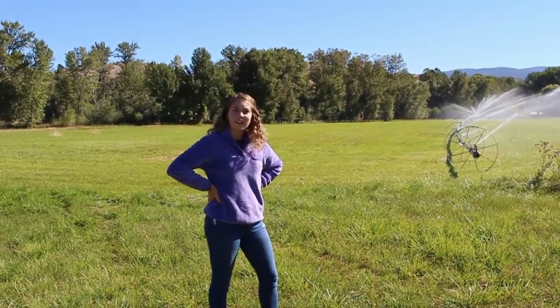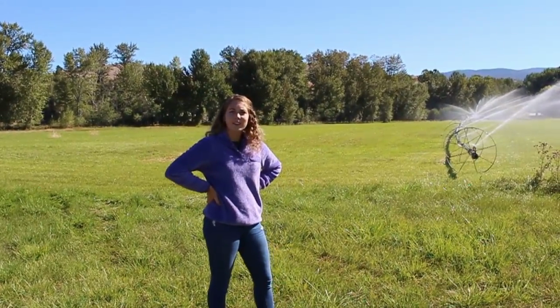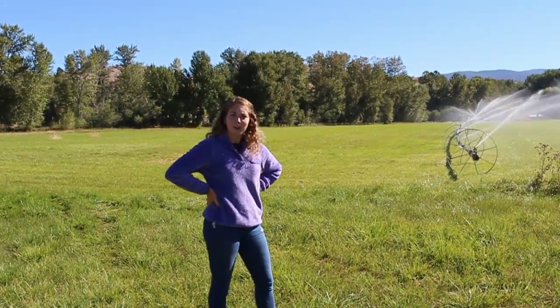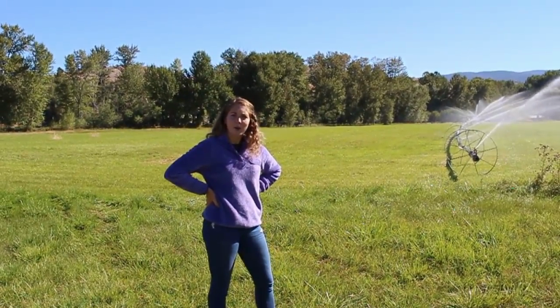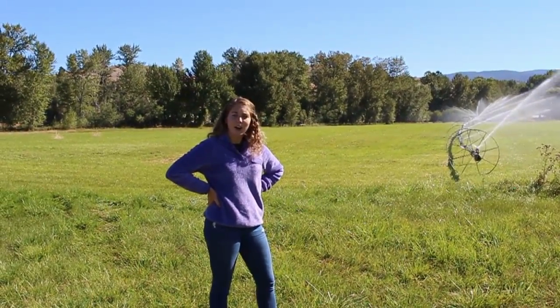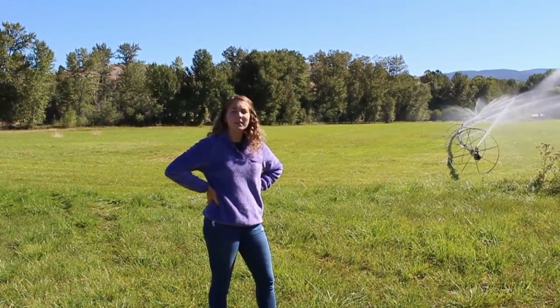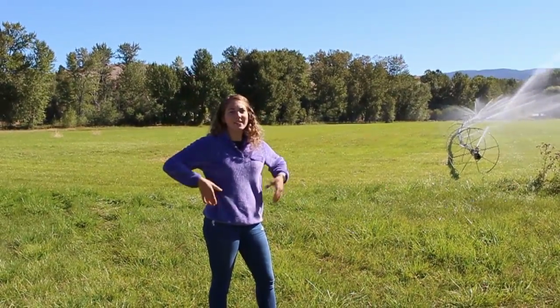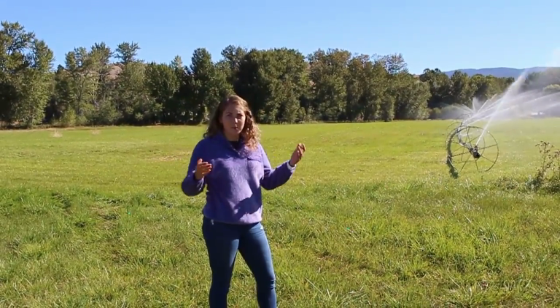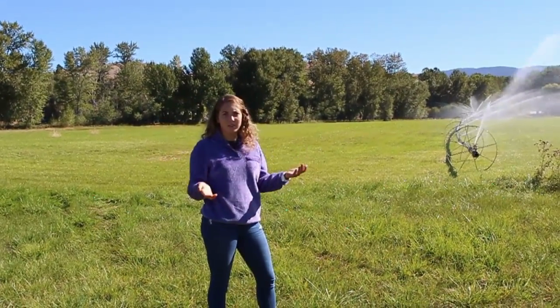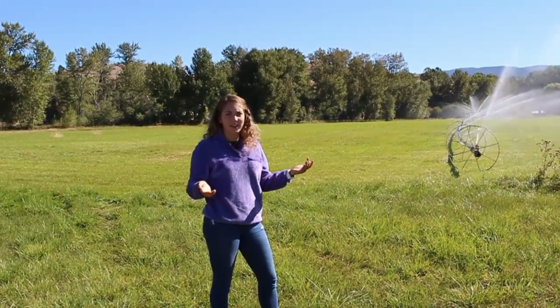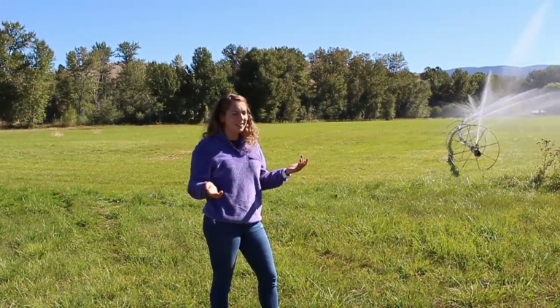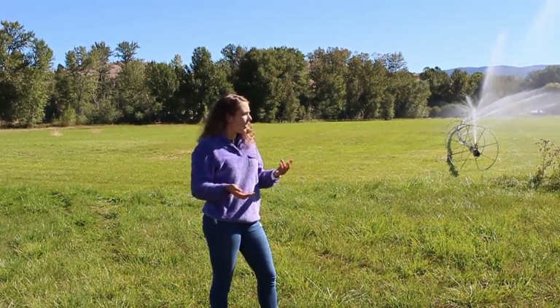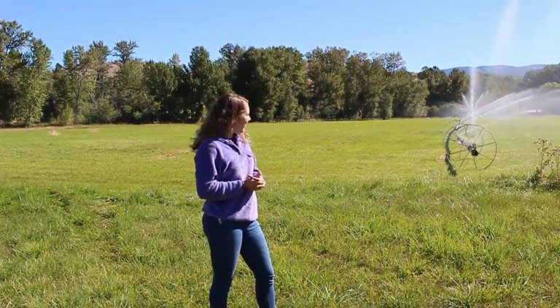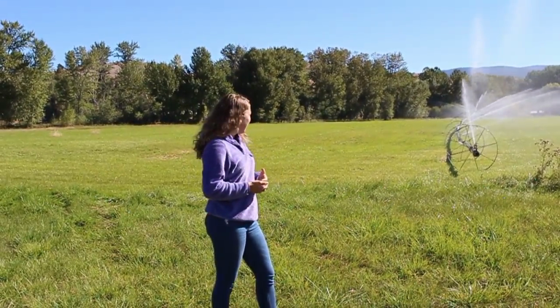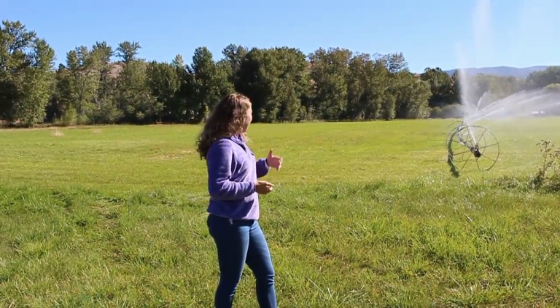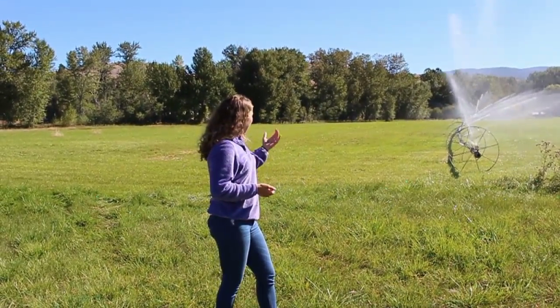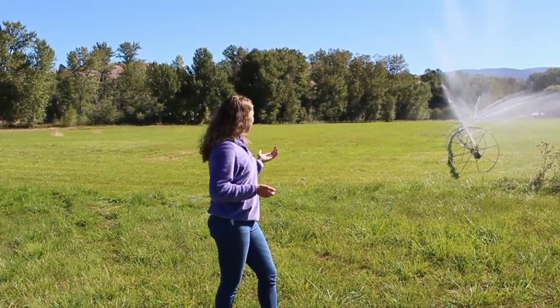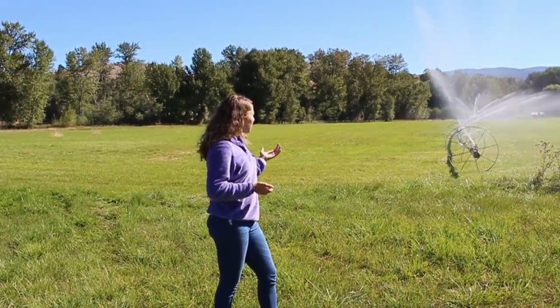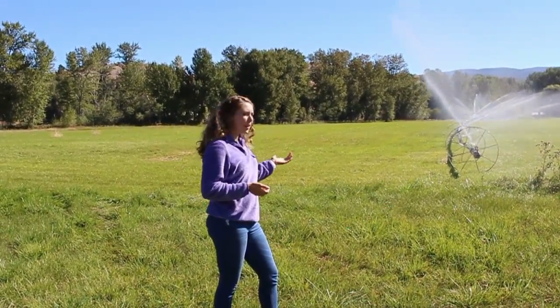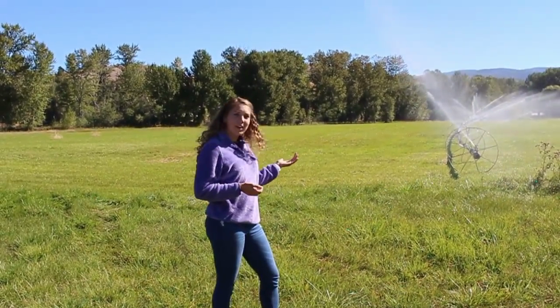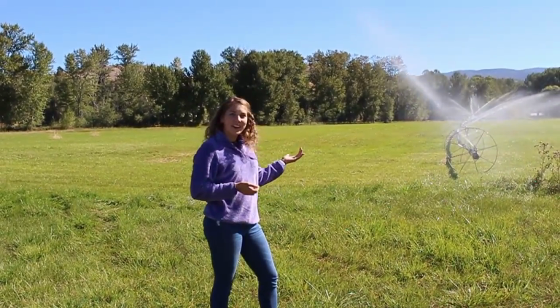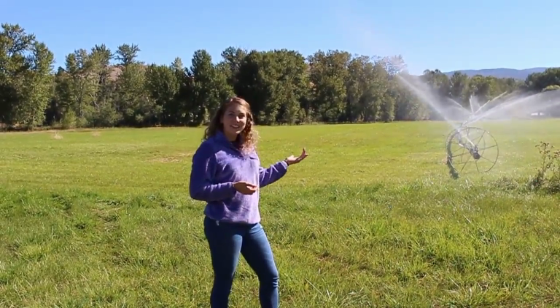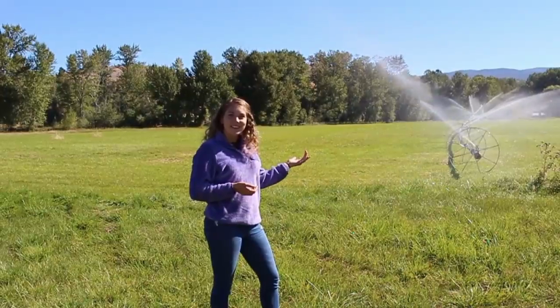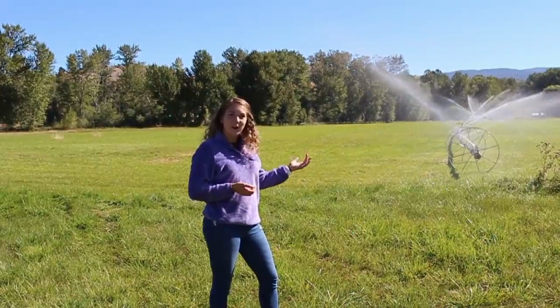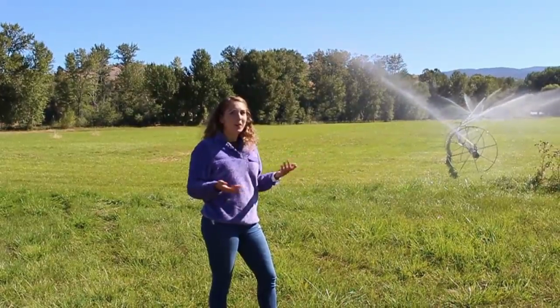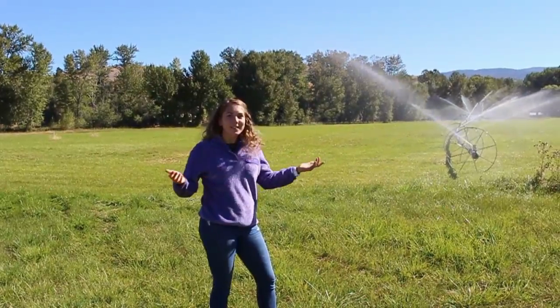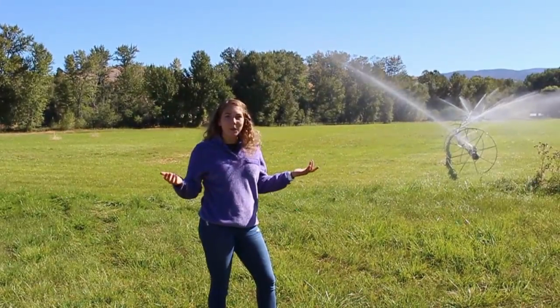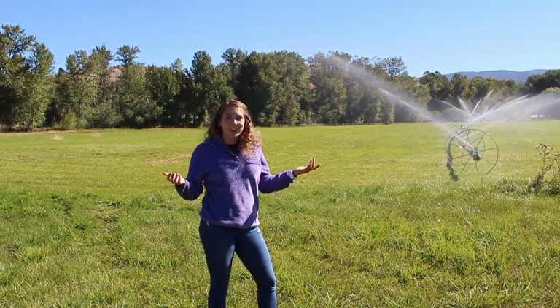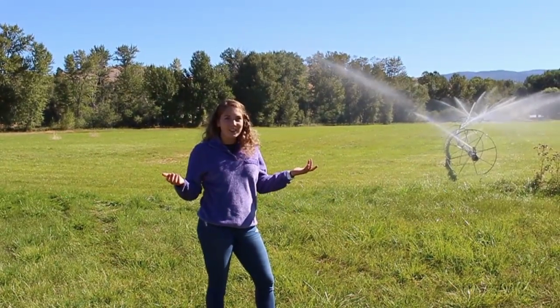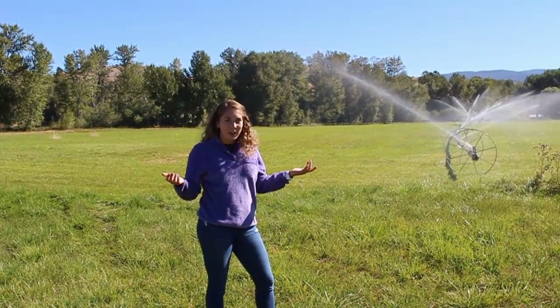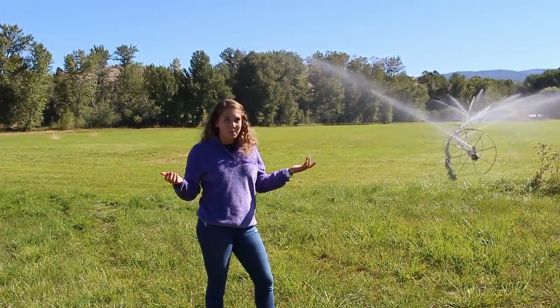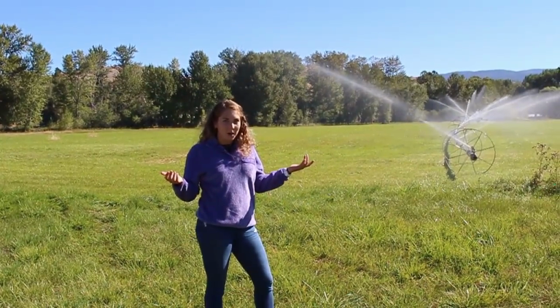I recently moved here, and I'm just really curious — where does this water even come from?